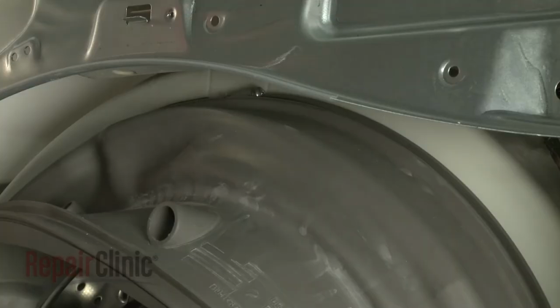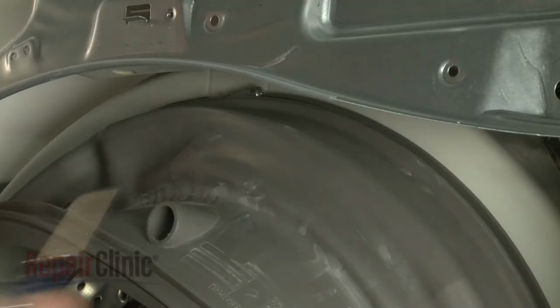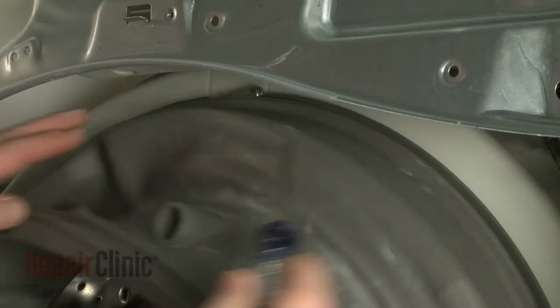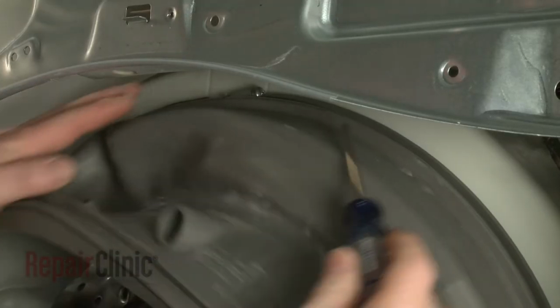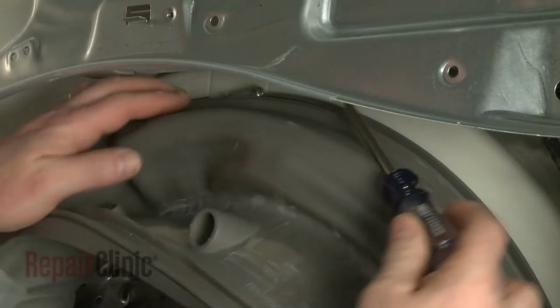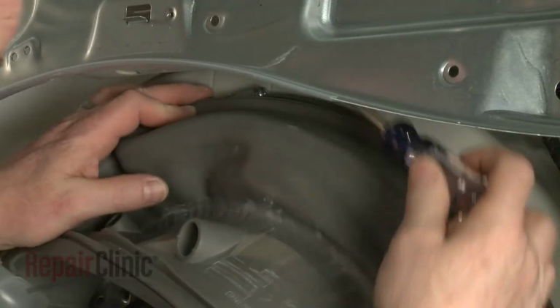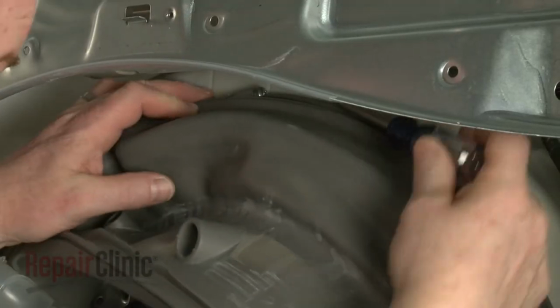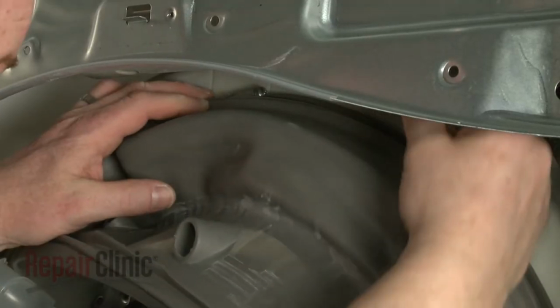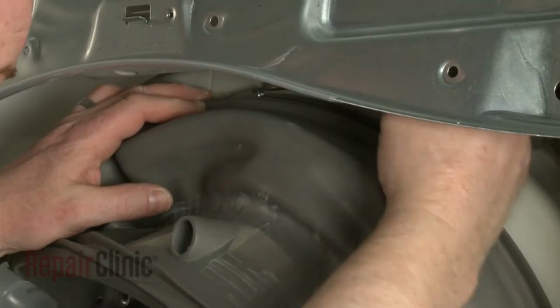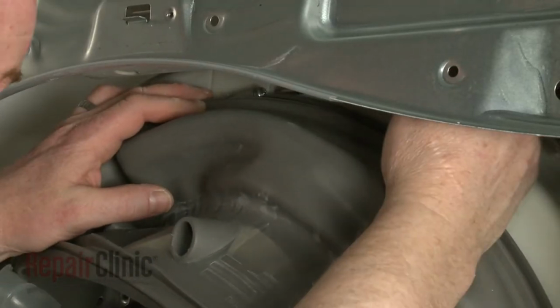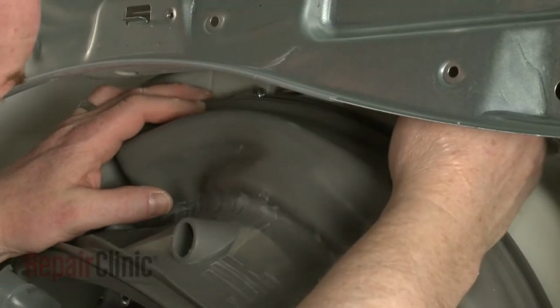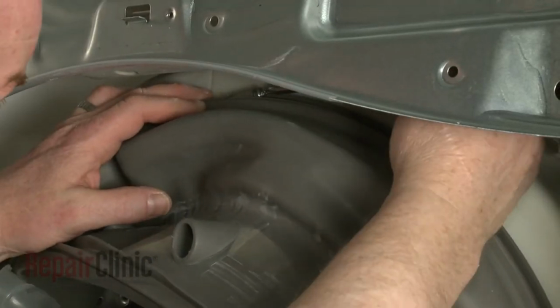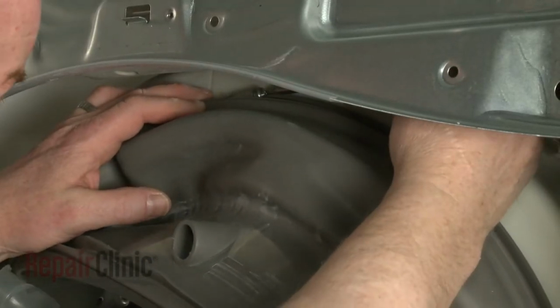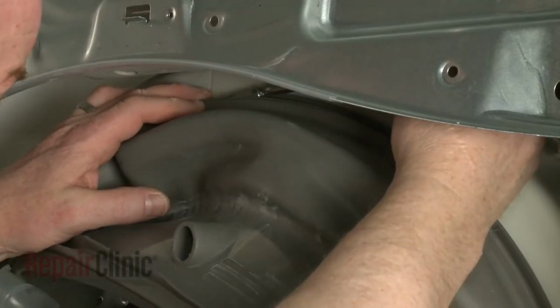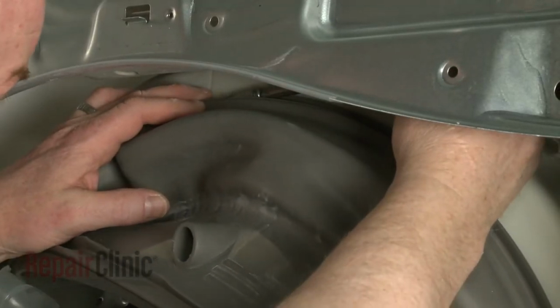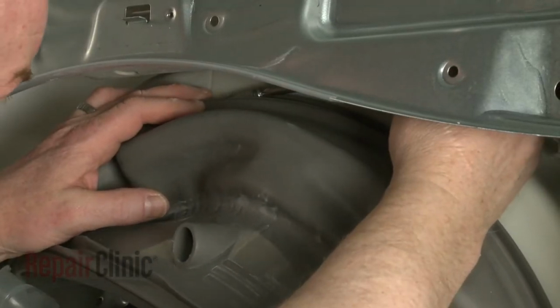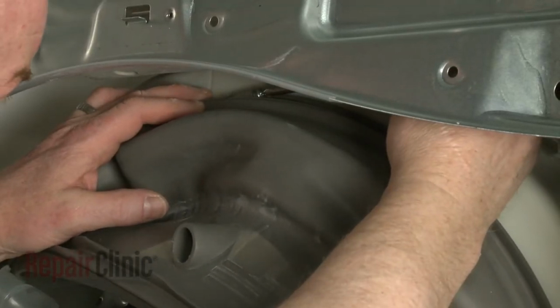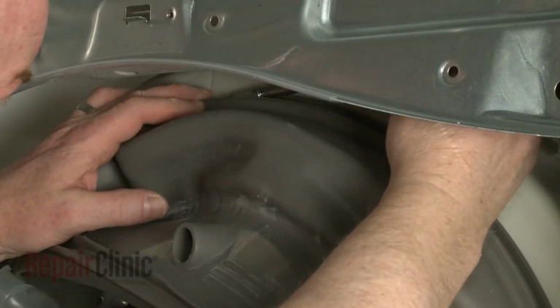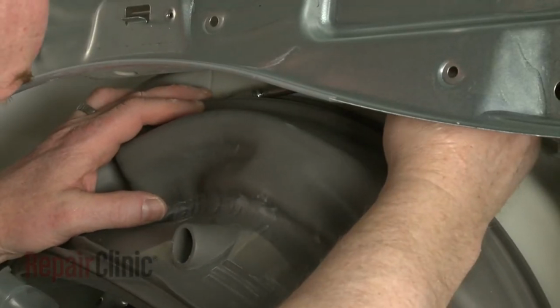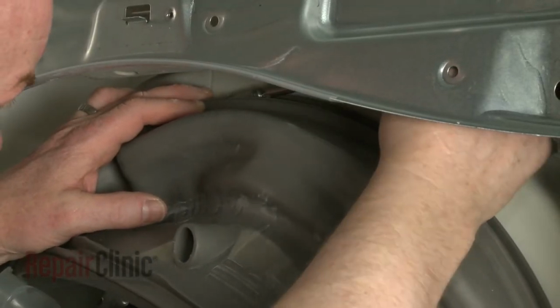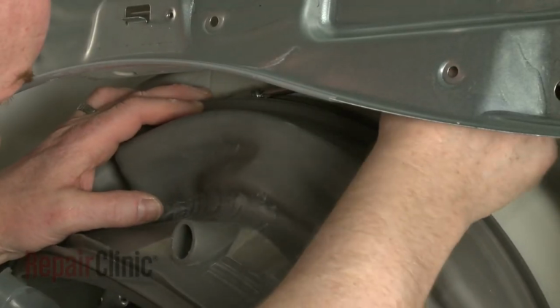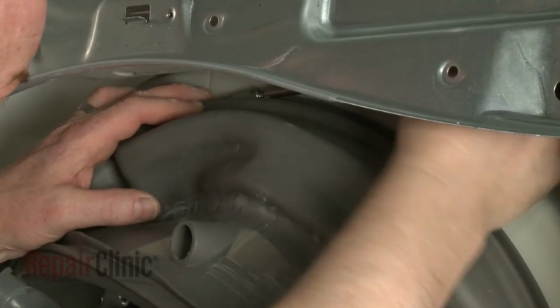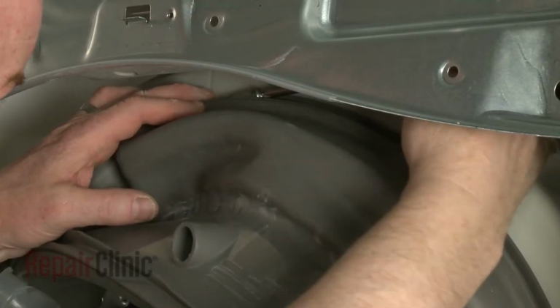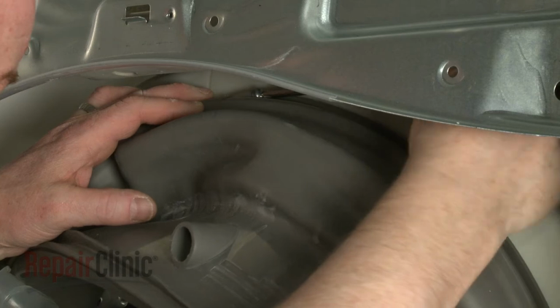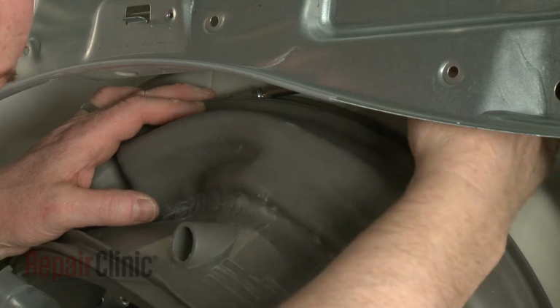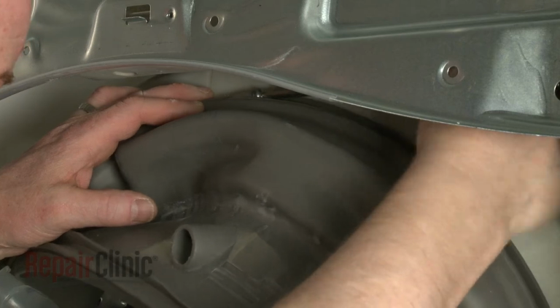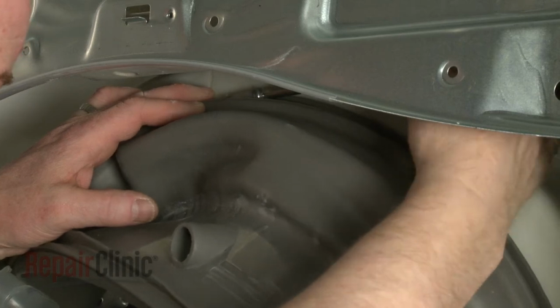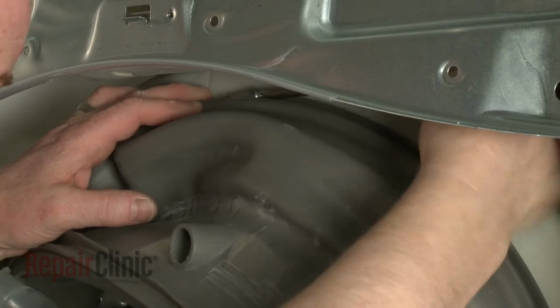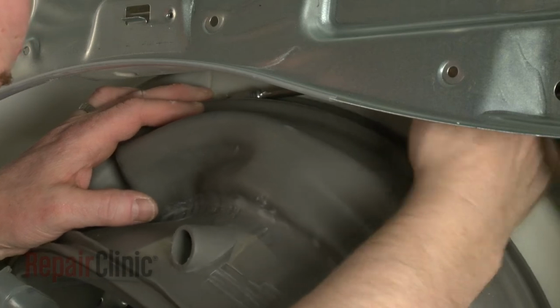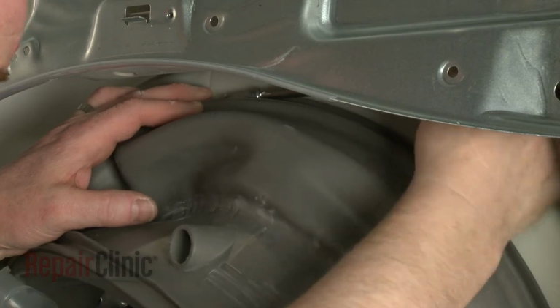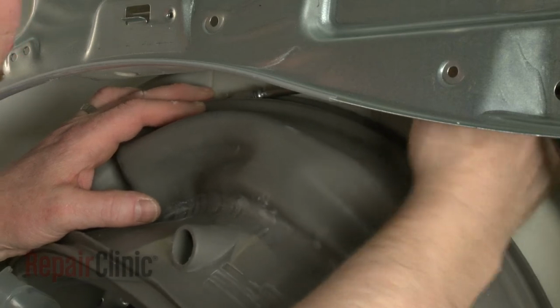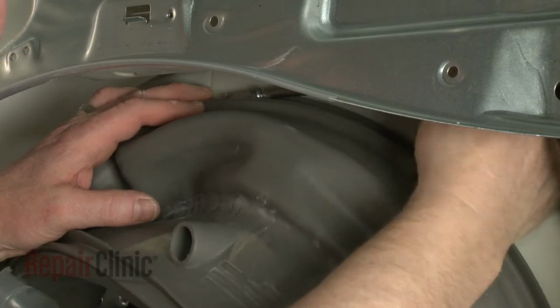Use a Phillips head screwdriver to loosen the old inner boot clamp, if still intact, and remove it.